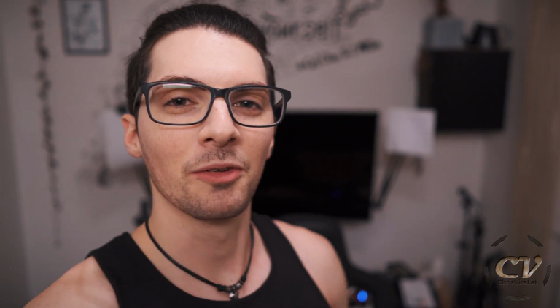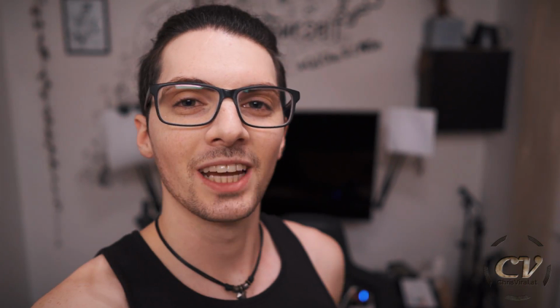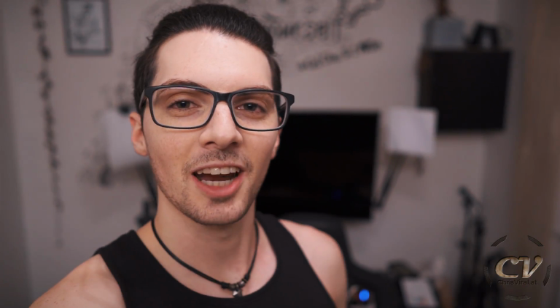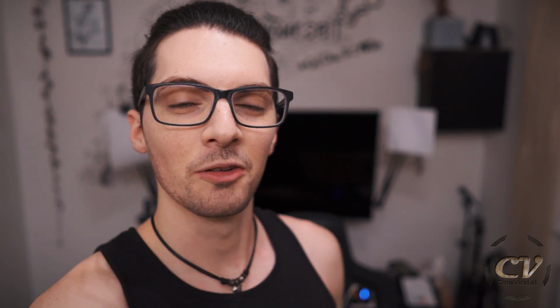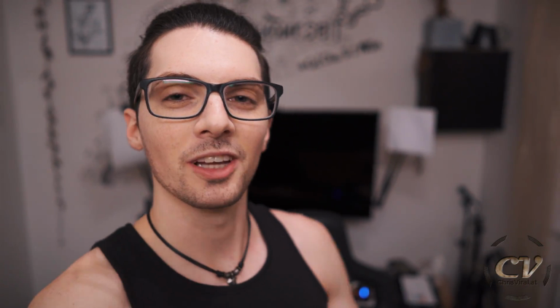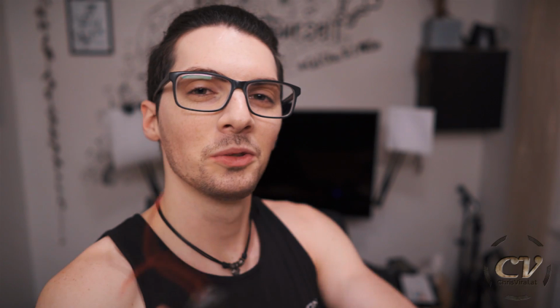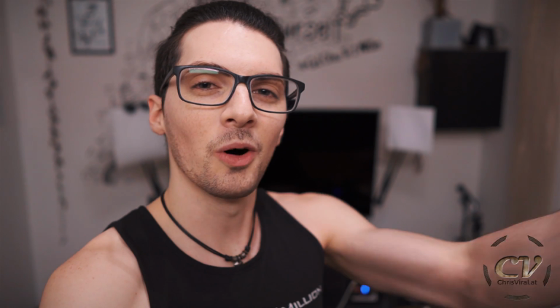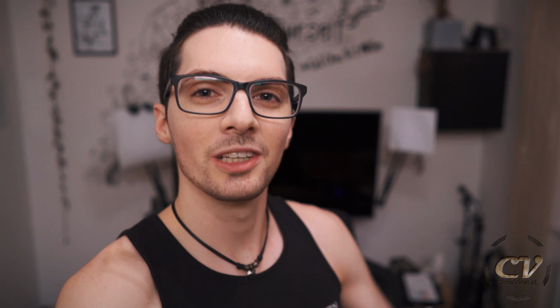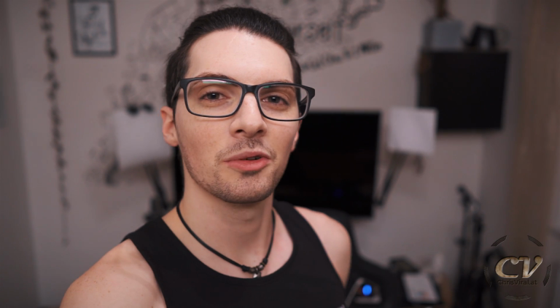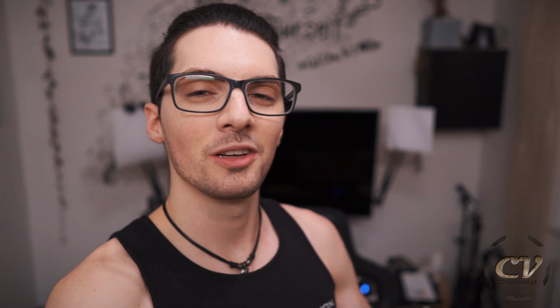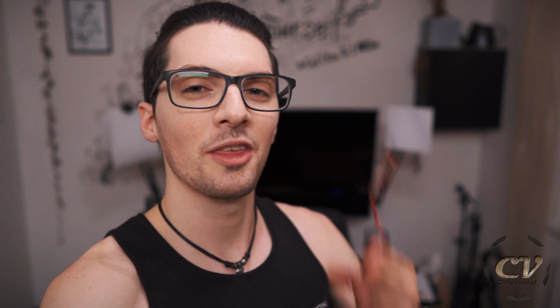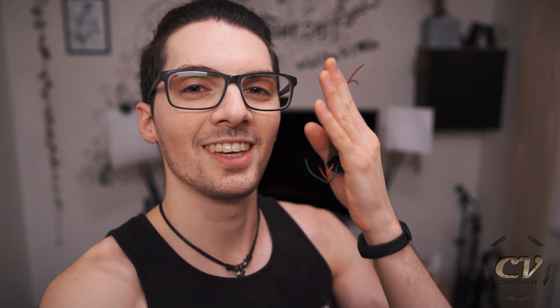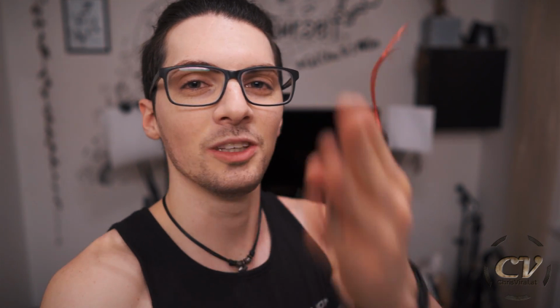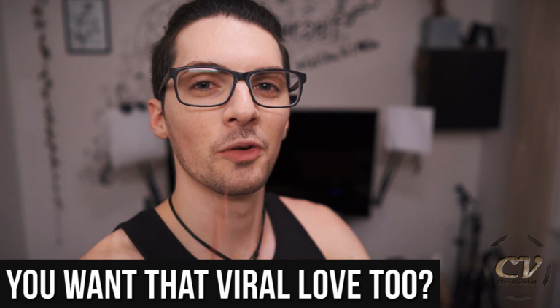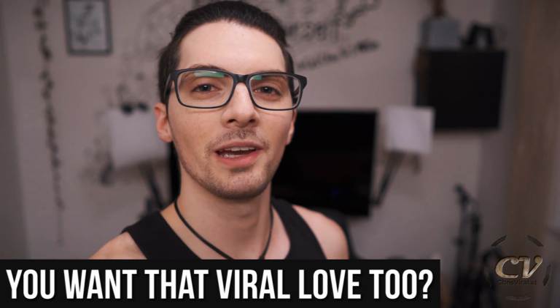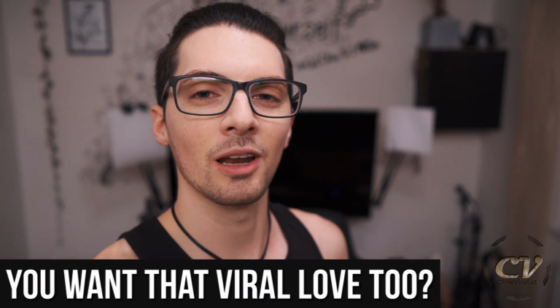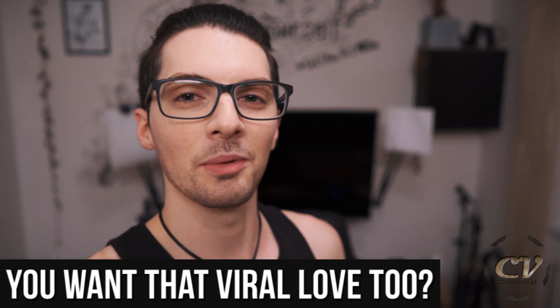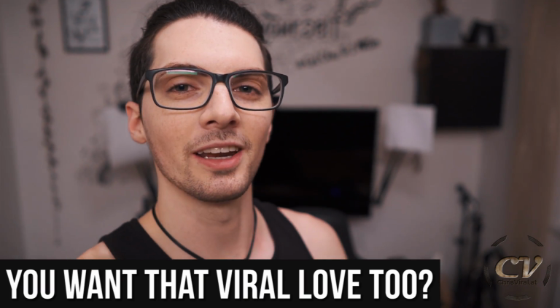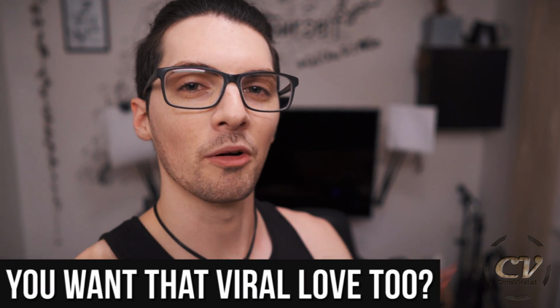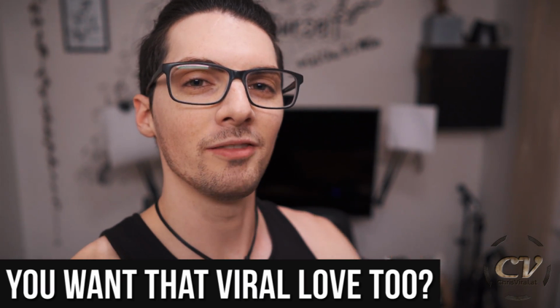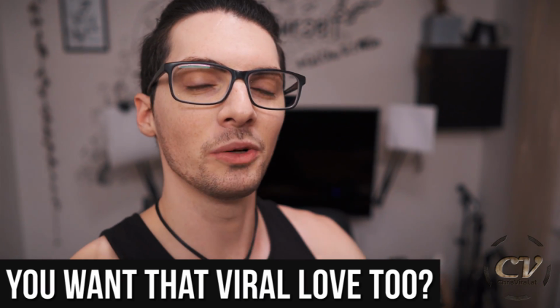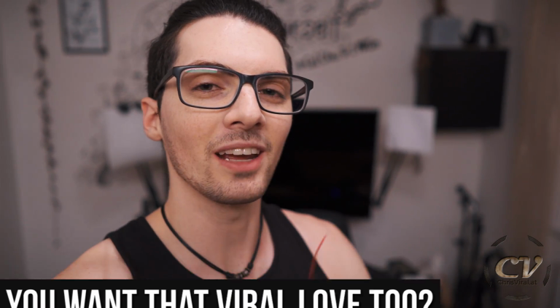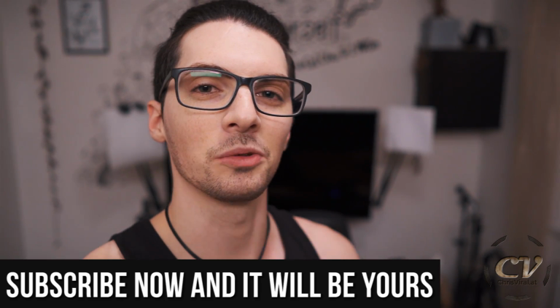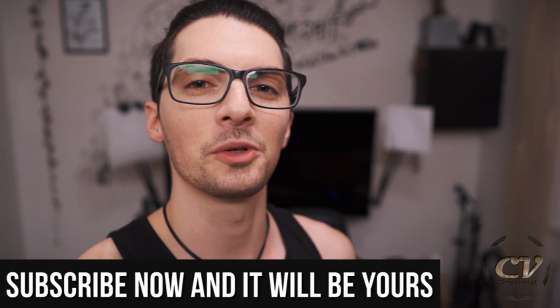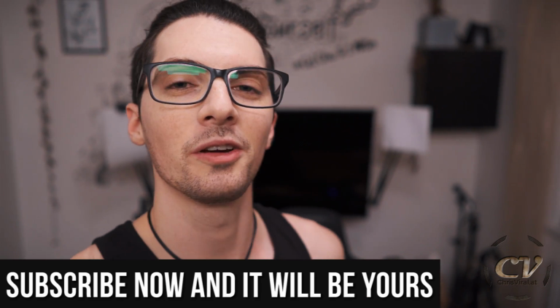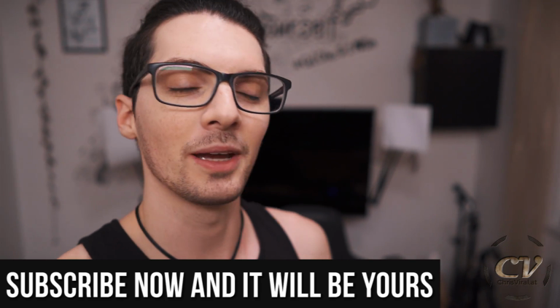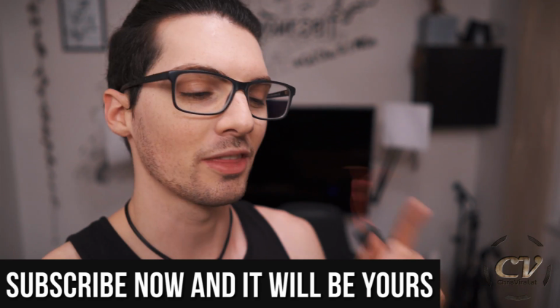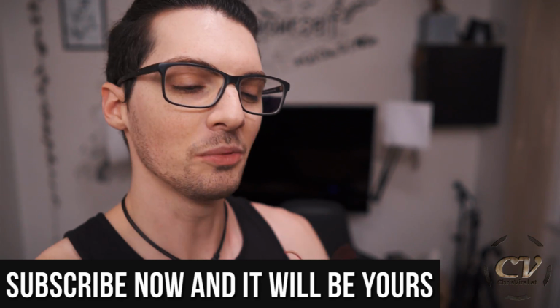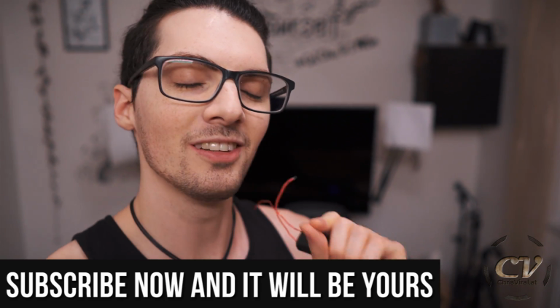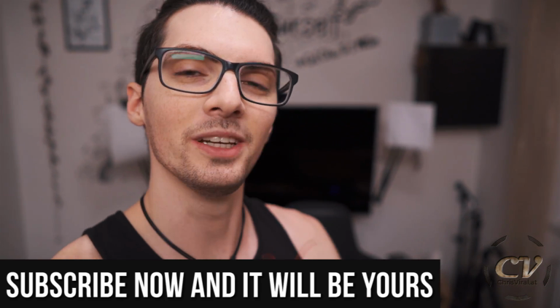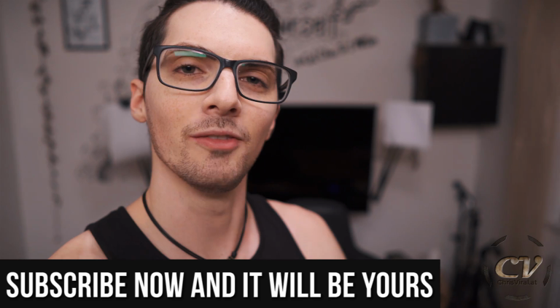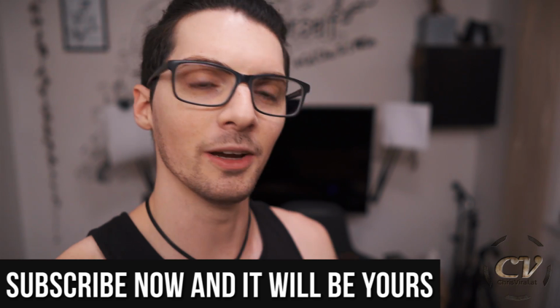But before we get started, love goes out to all my subscribers. Thank you for making my life special and worth living to the max. So let me try to give back with a sweet, sweet video.